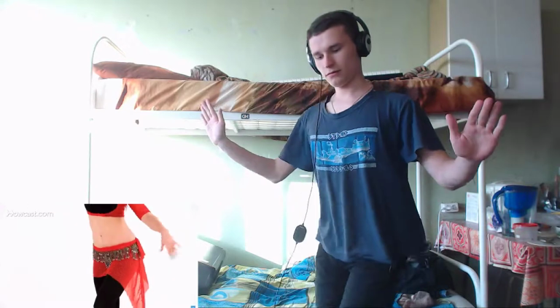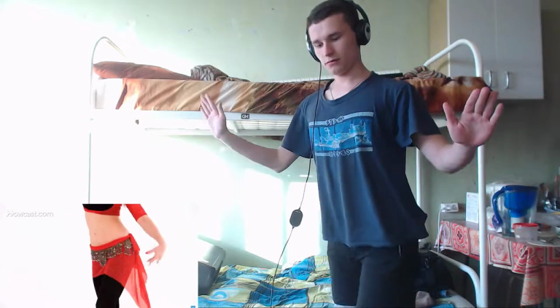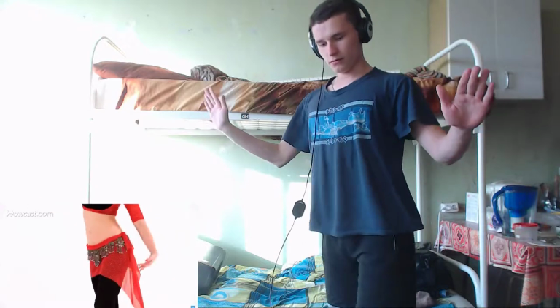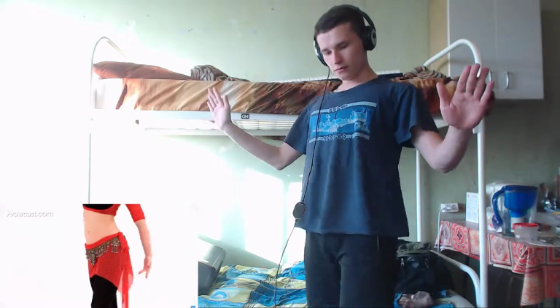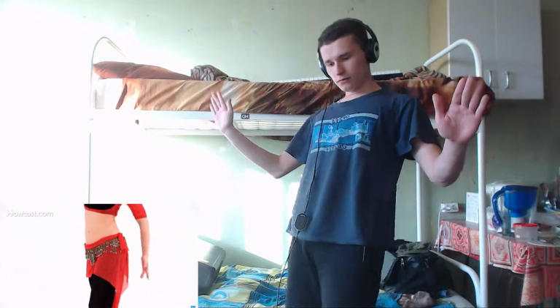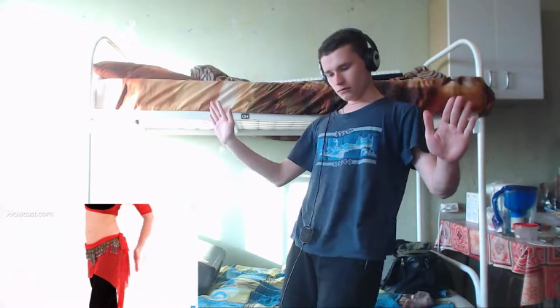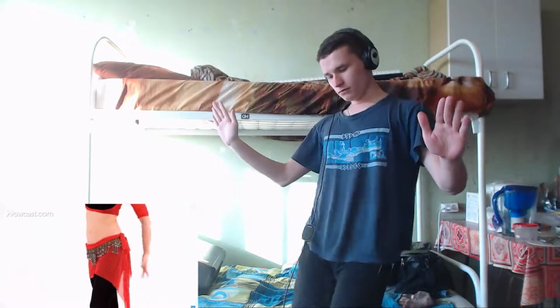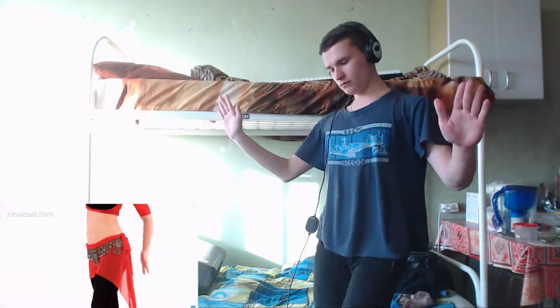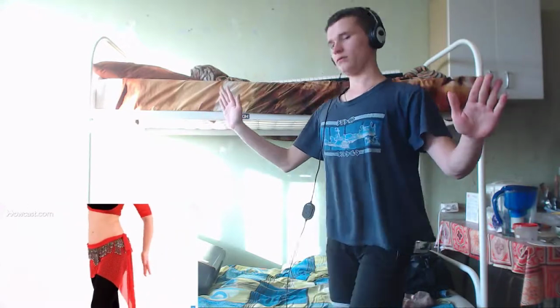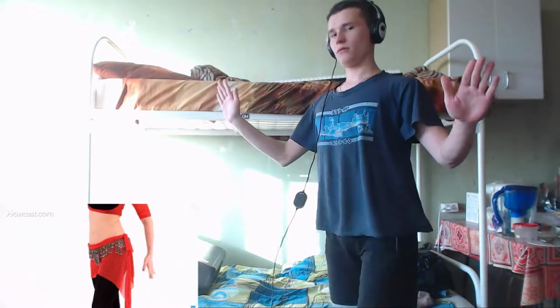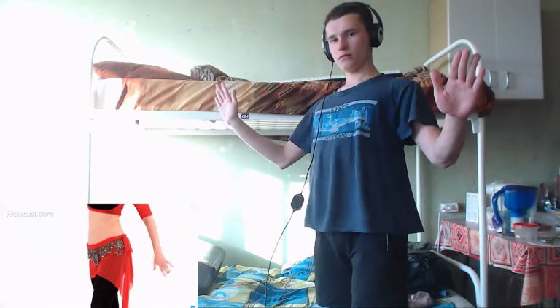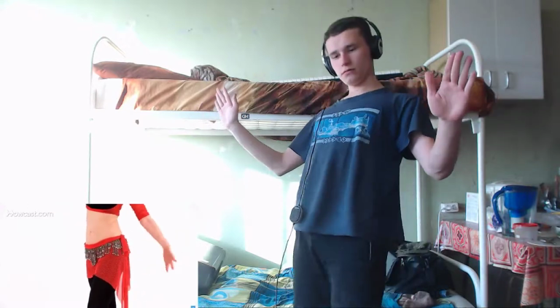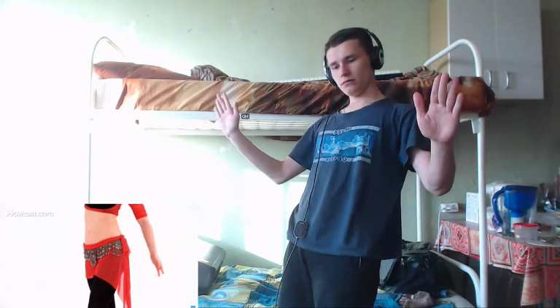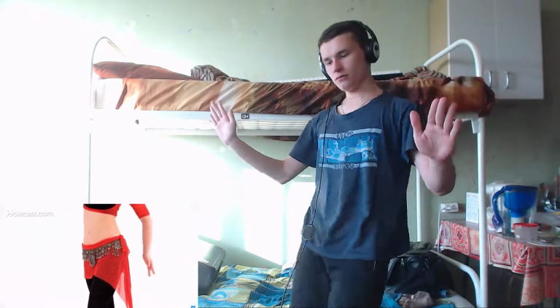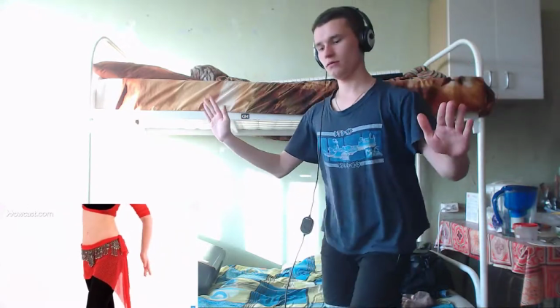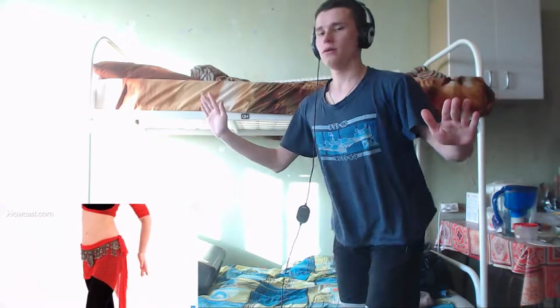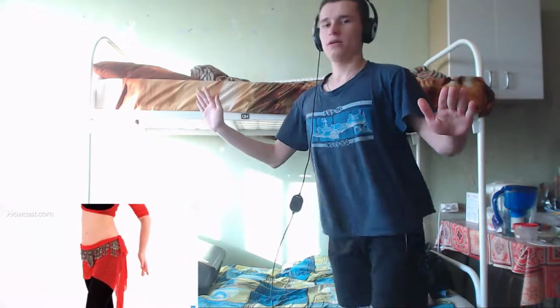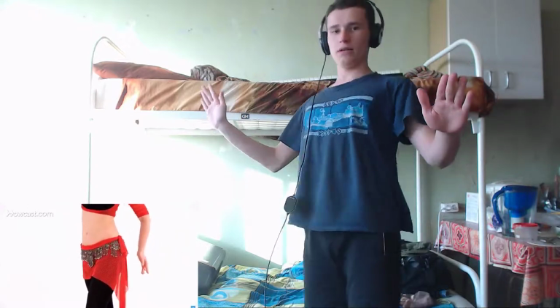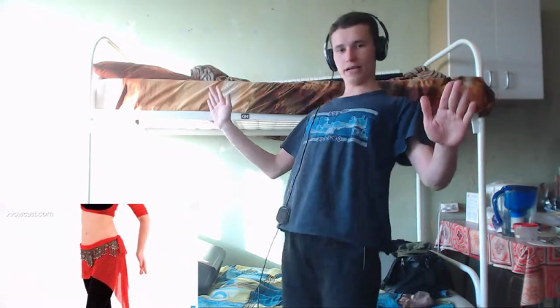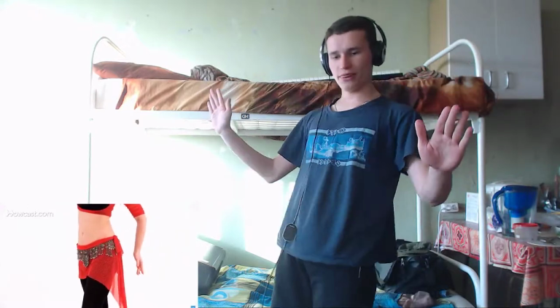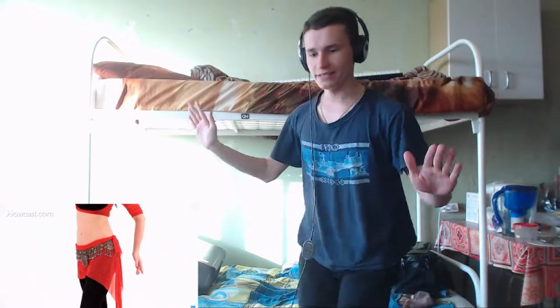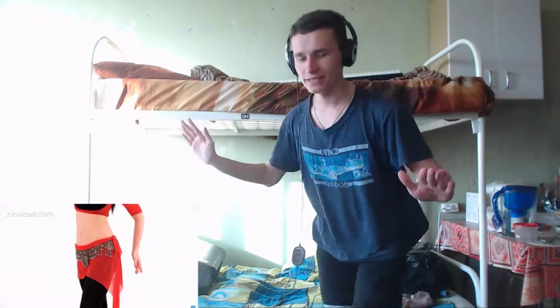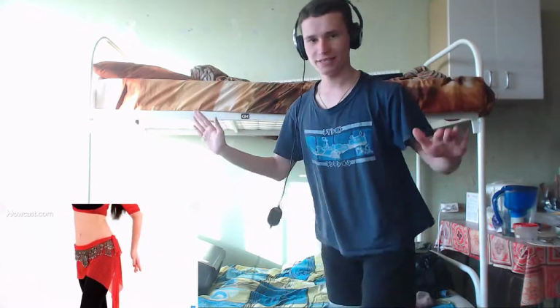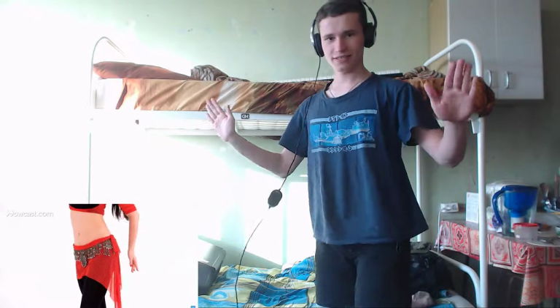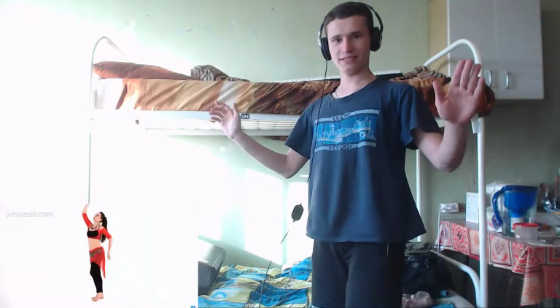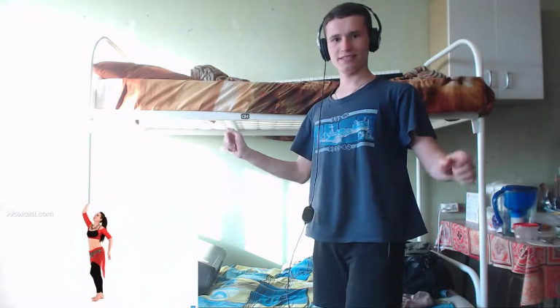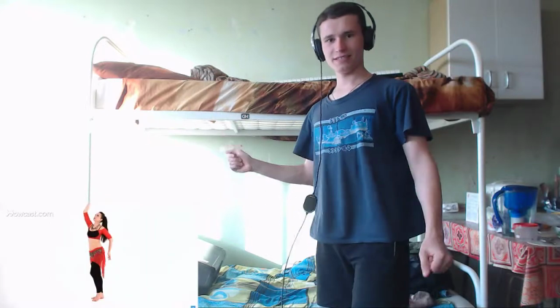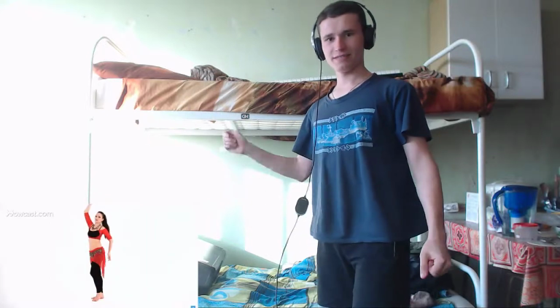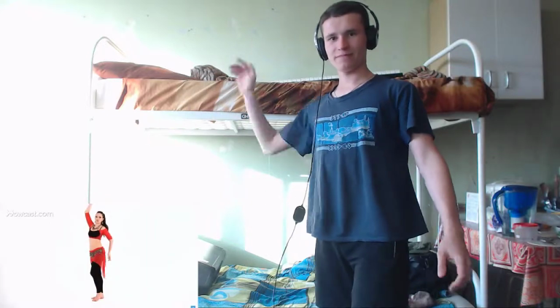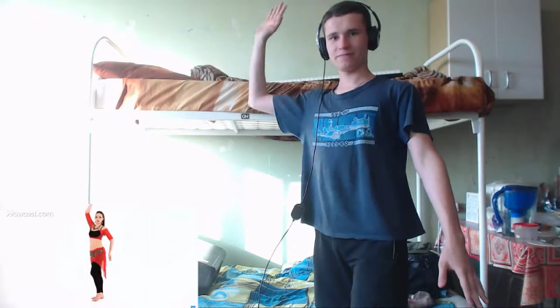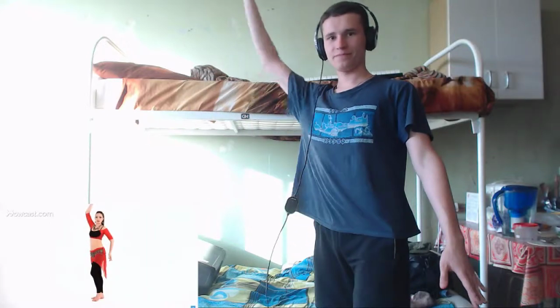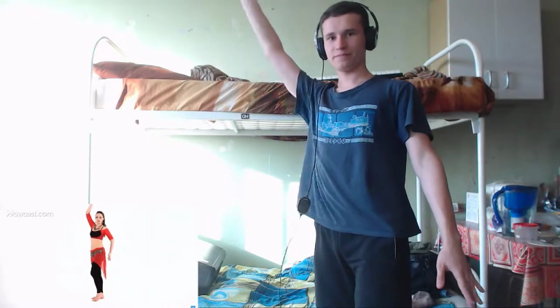I'm going to the frame of the hips, bringing the left hand behind the hips, and mimicking the same shape on top.